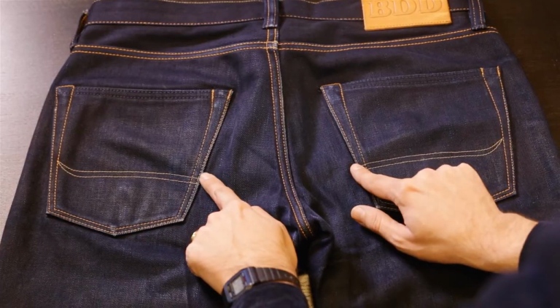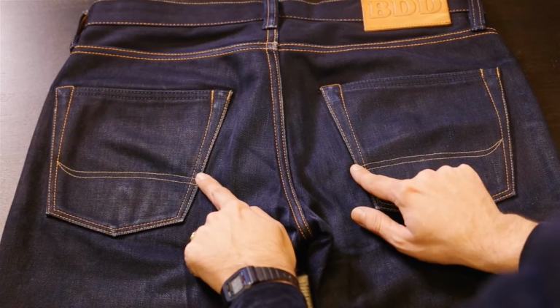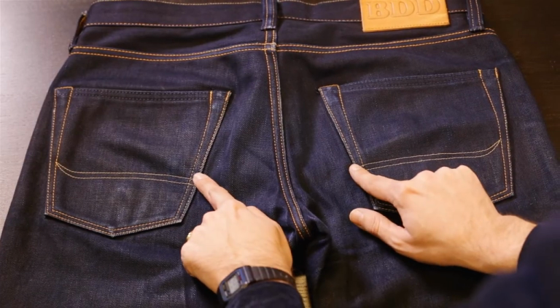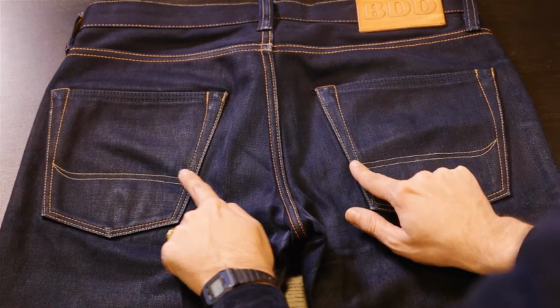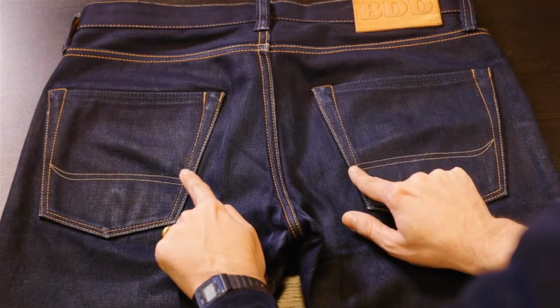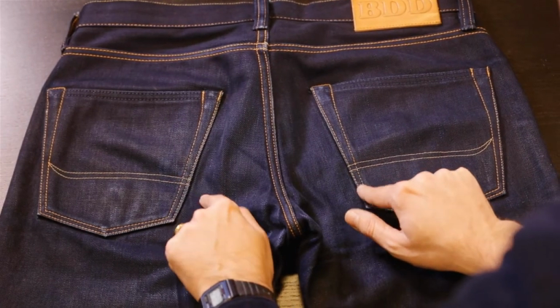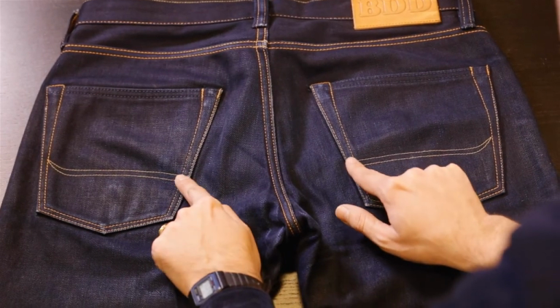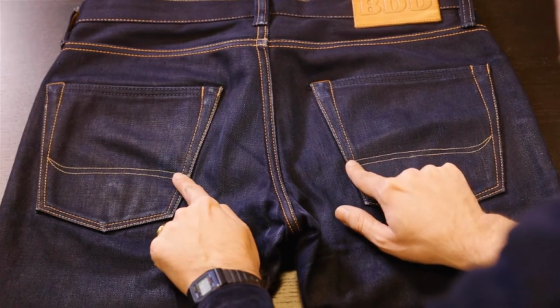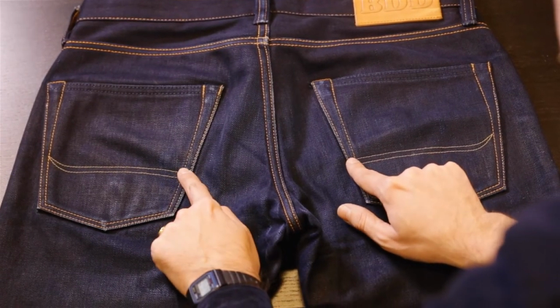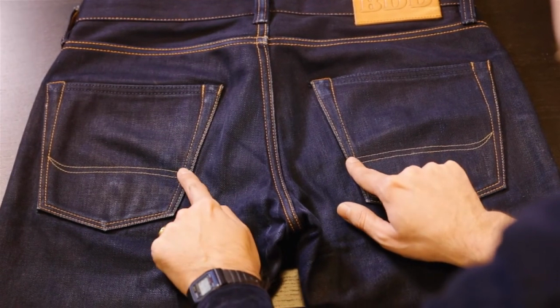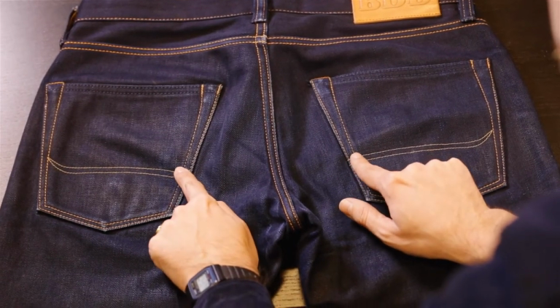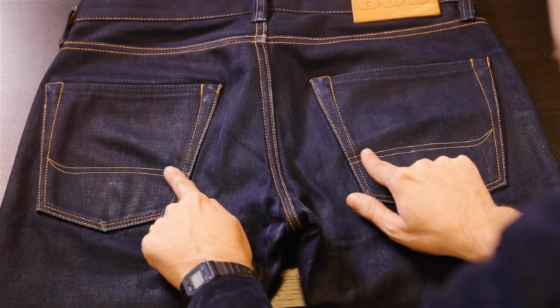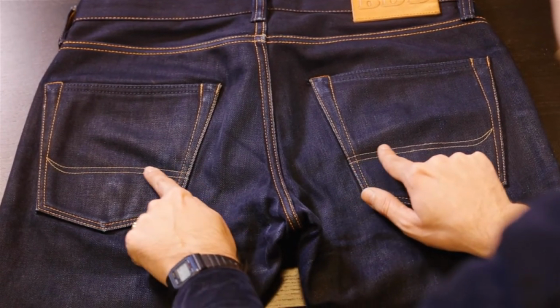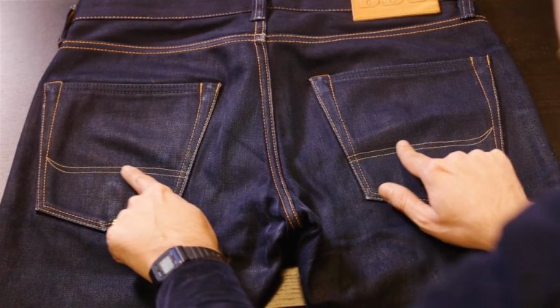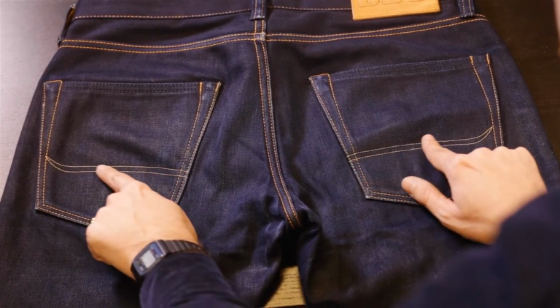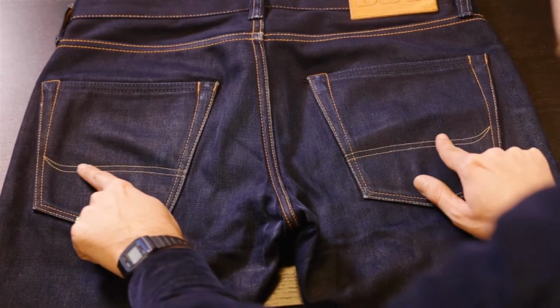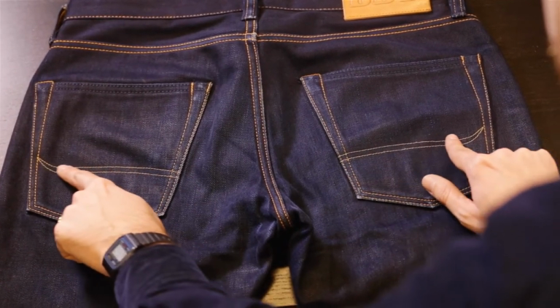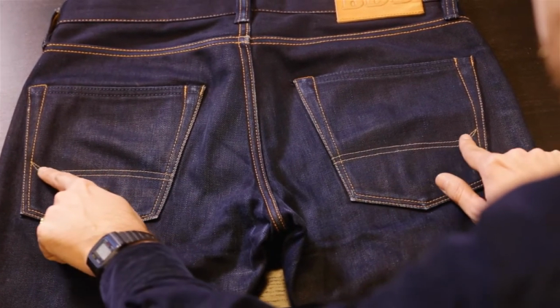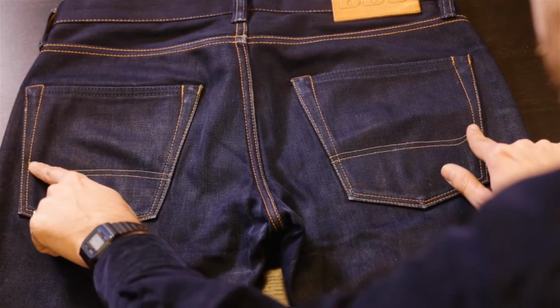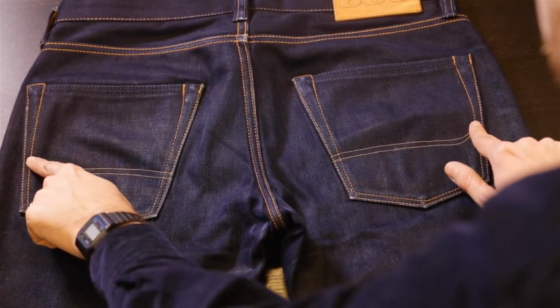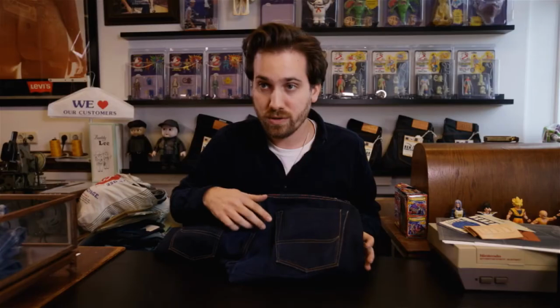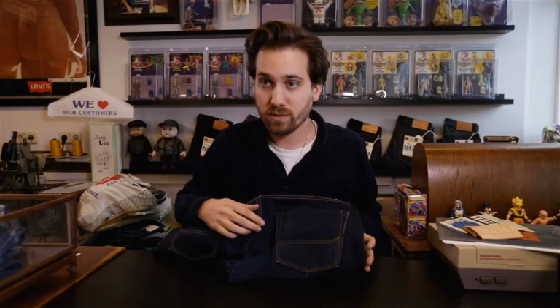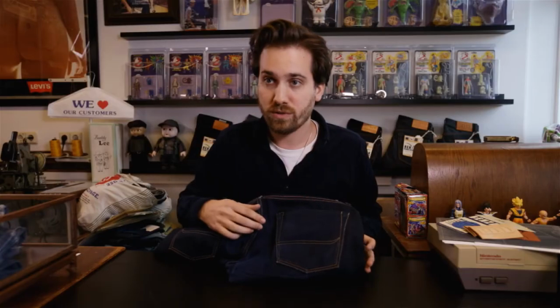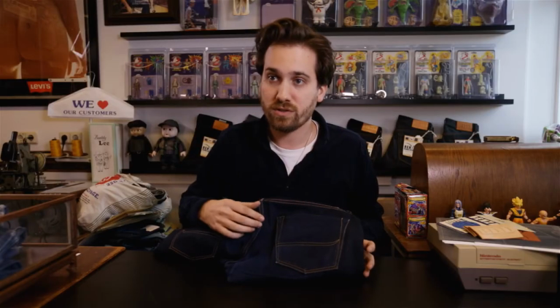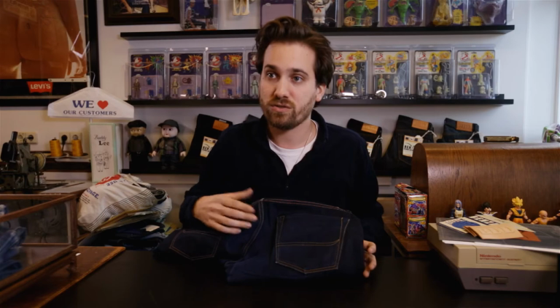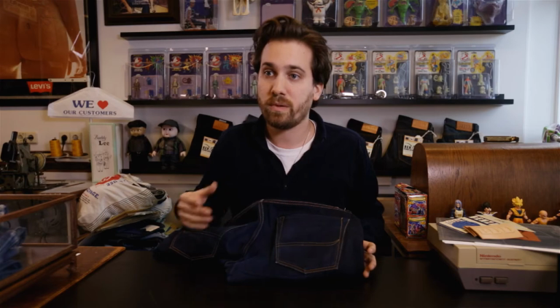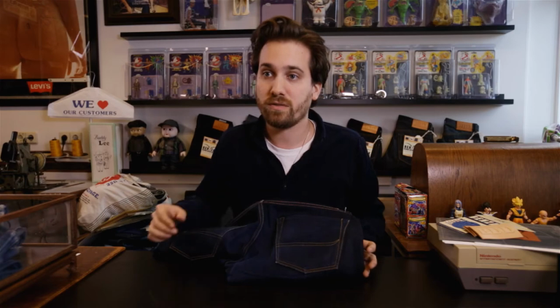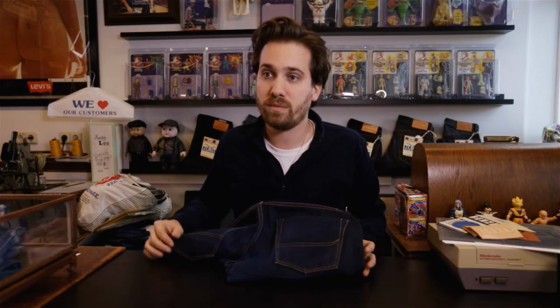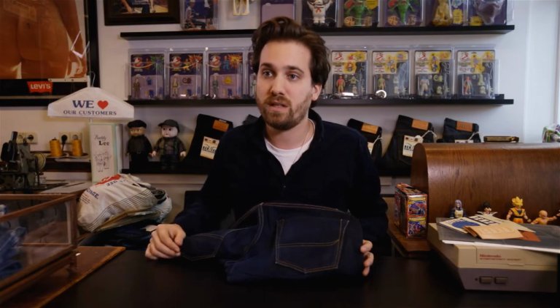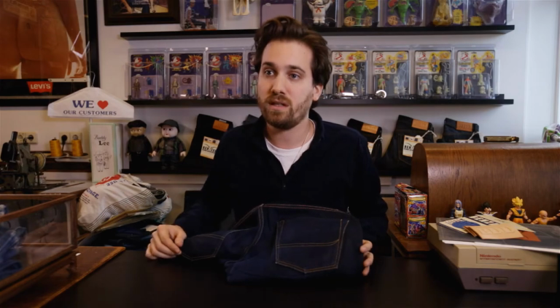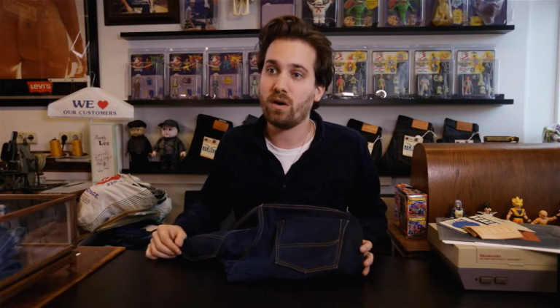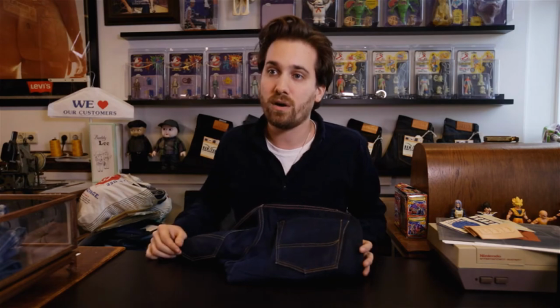The back pocket stitching represents the bull's horns, which is also part of the BDD logo.